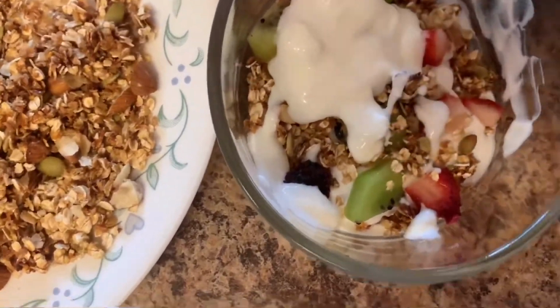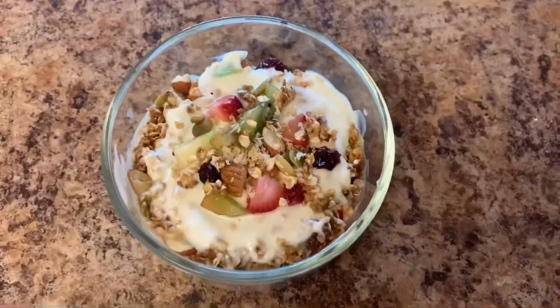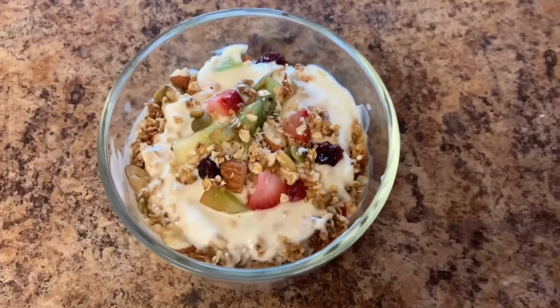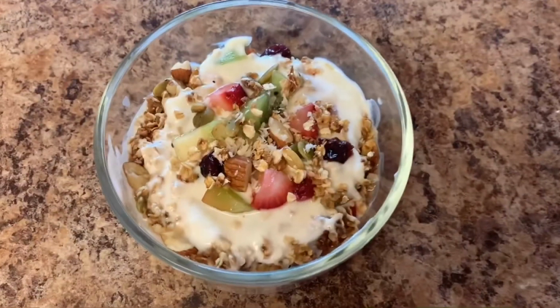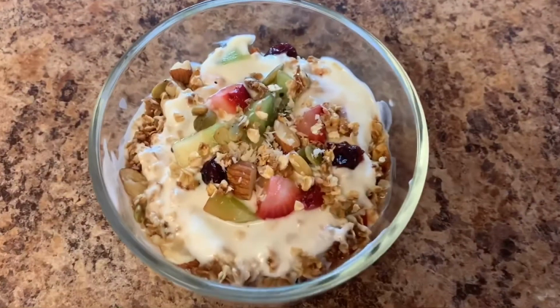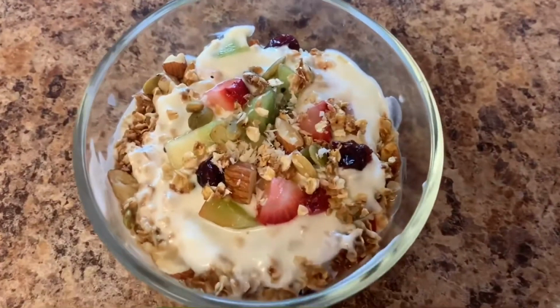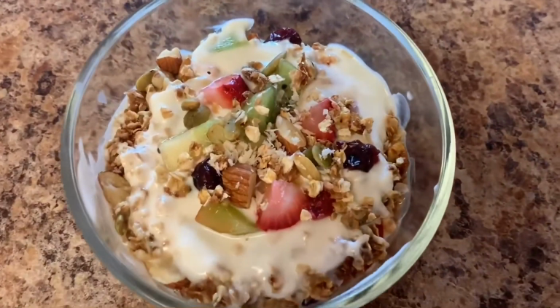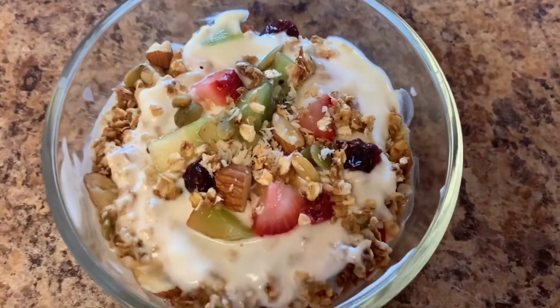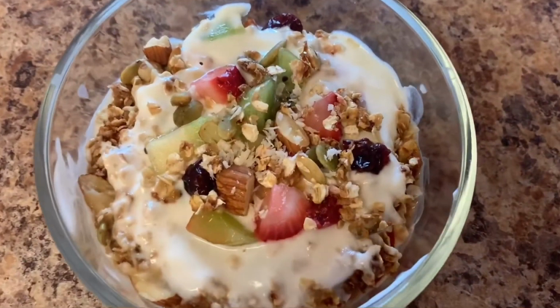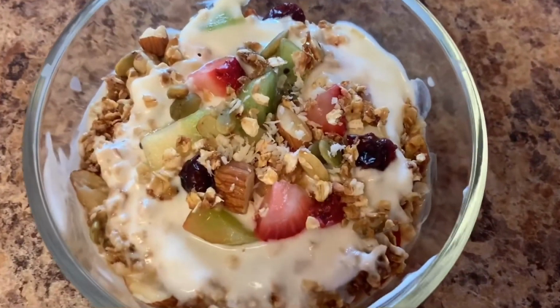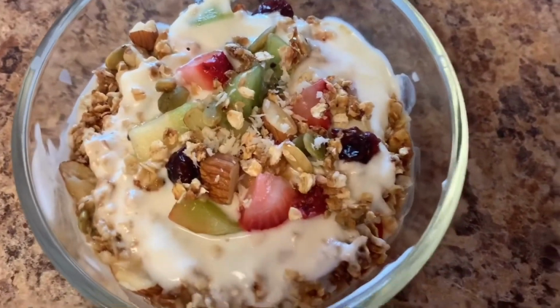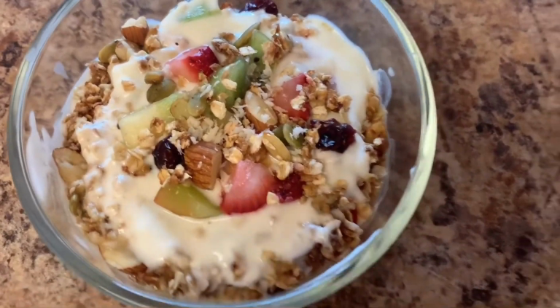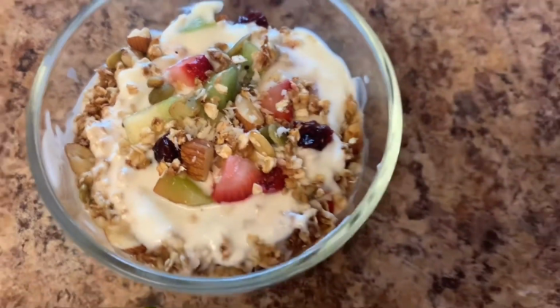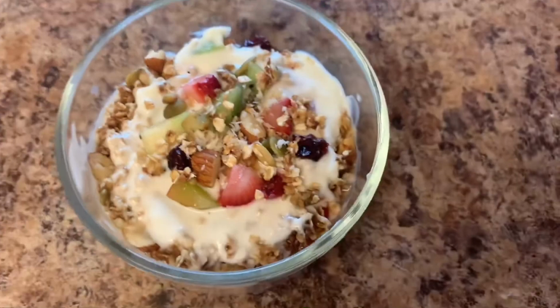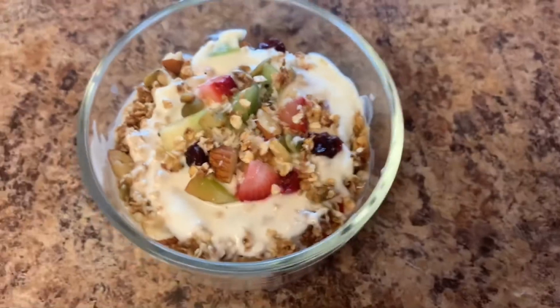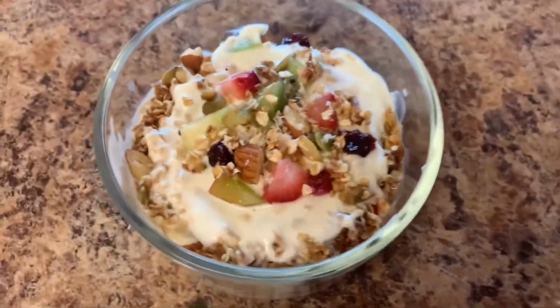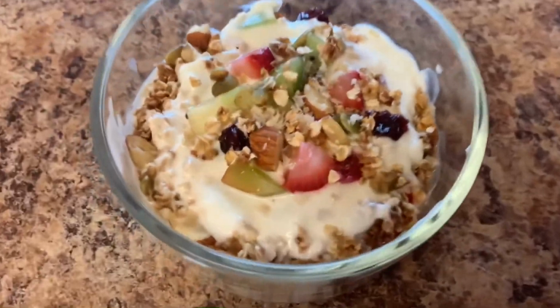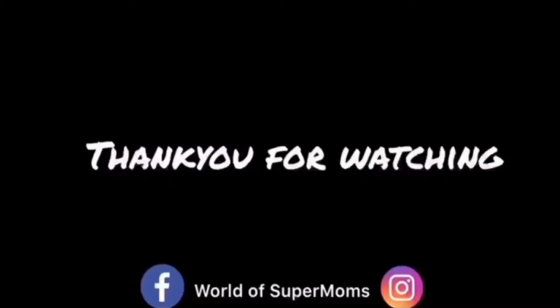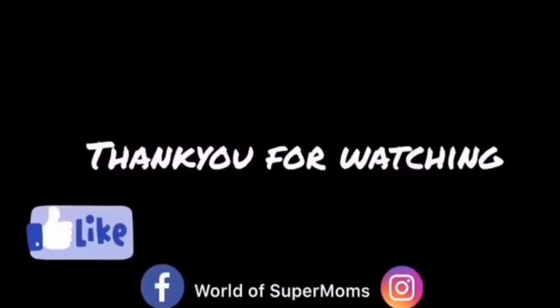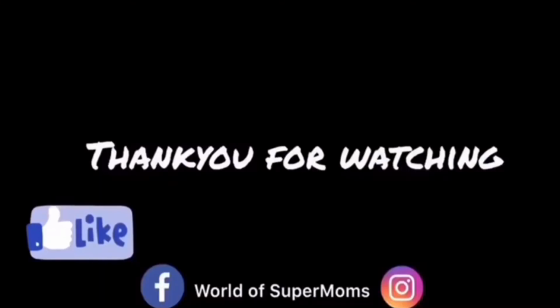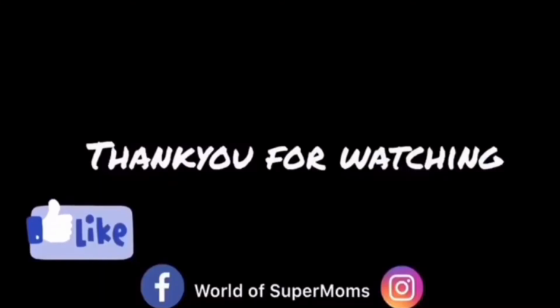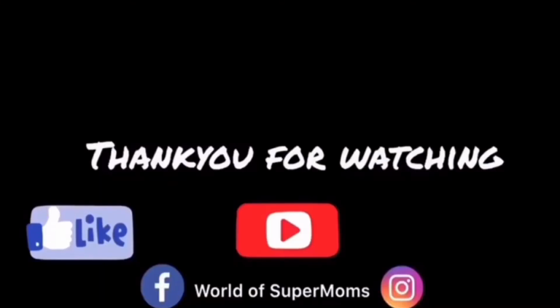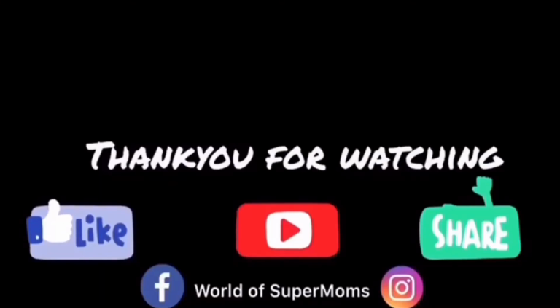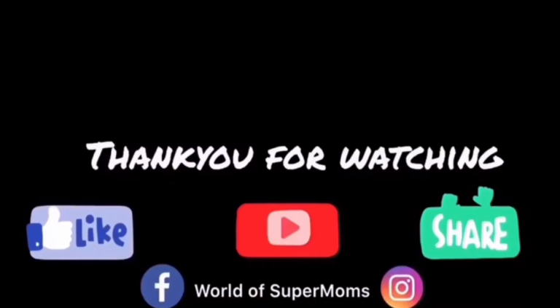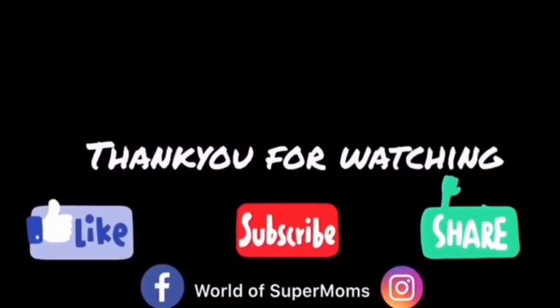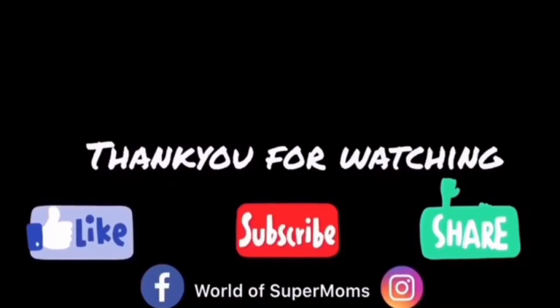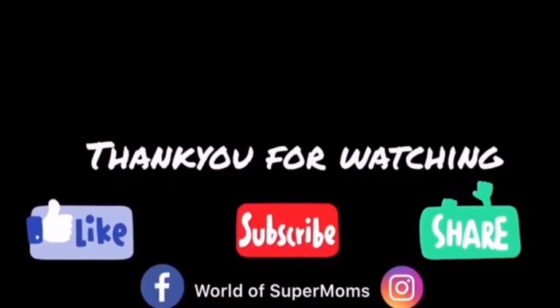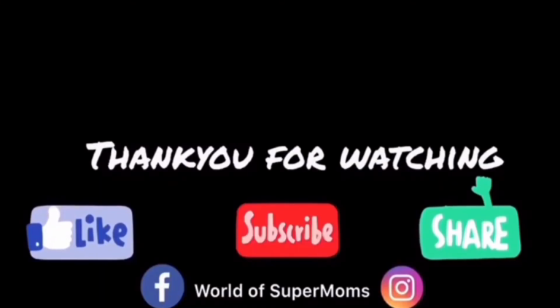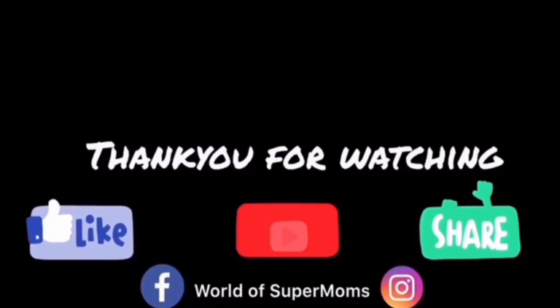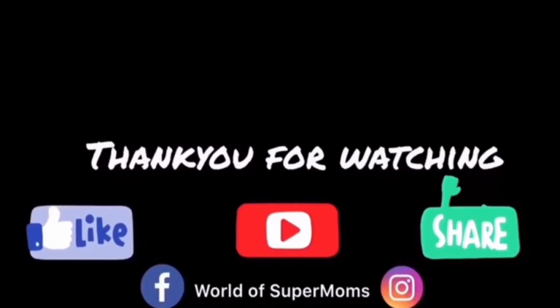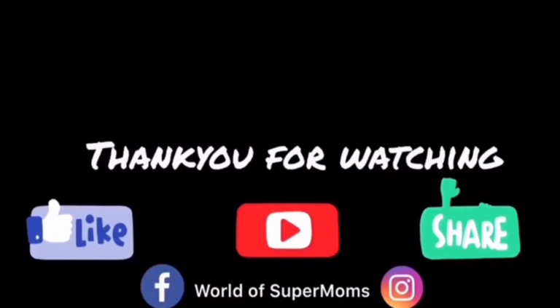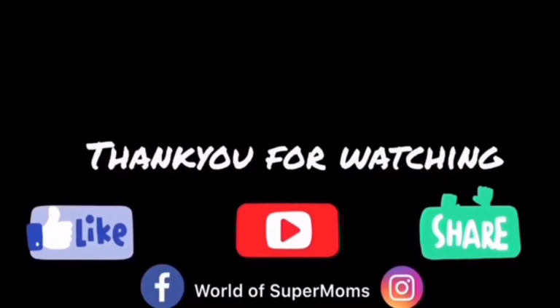Very healthy and very nutritious. Hope you guys enjoyed our video, please like, share and subscribe to our channel. Thank you.